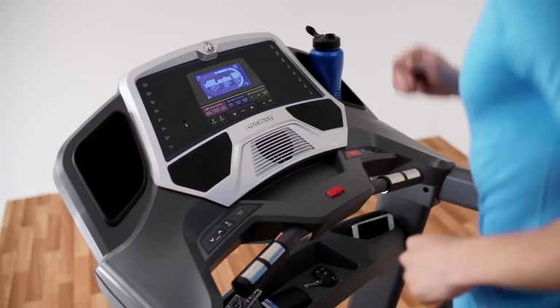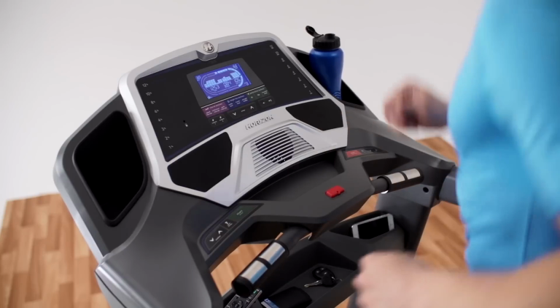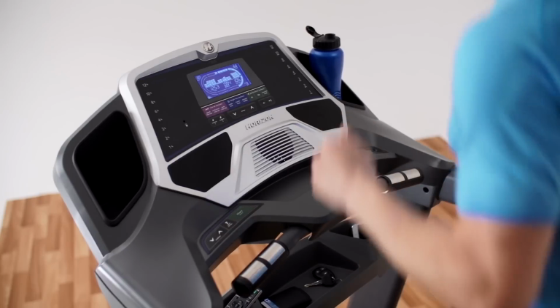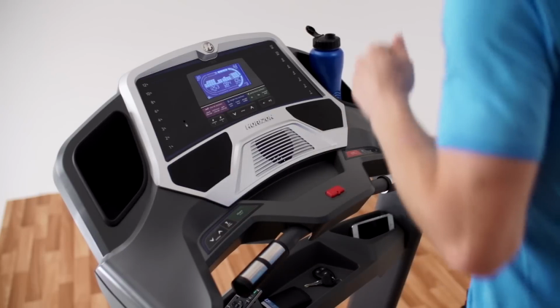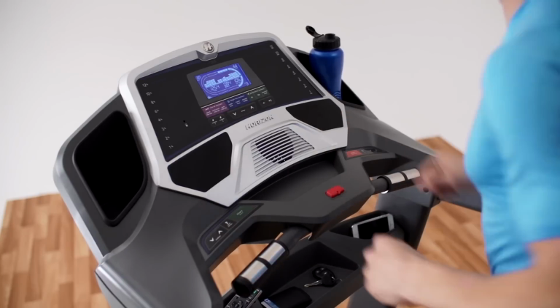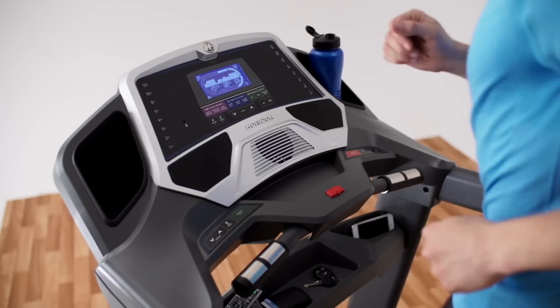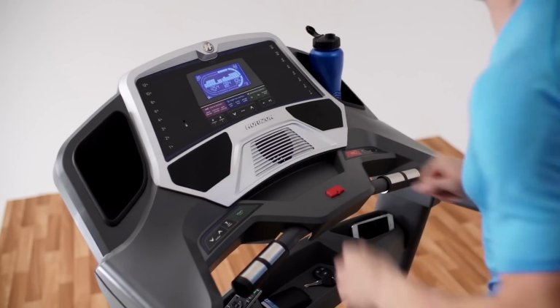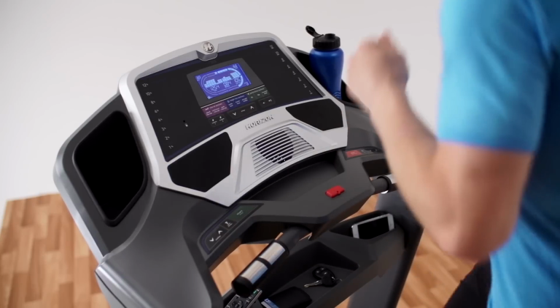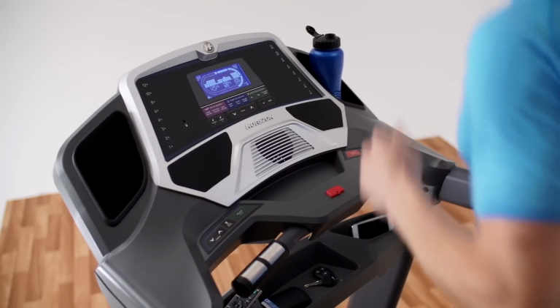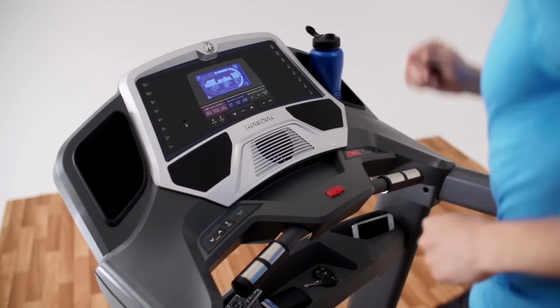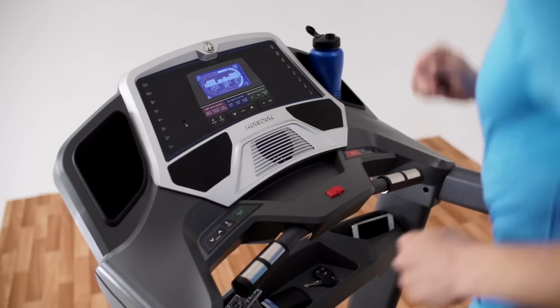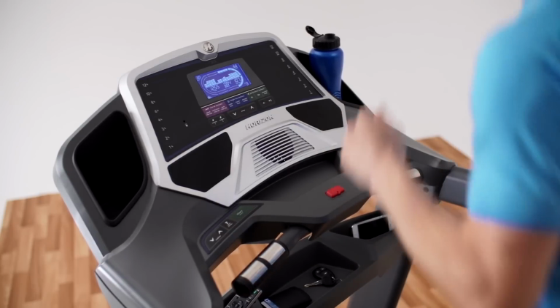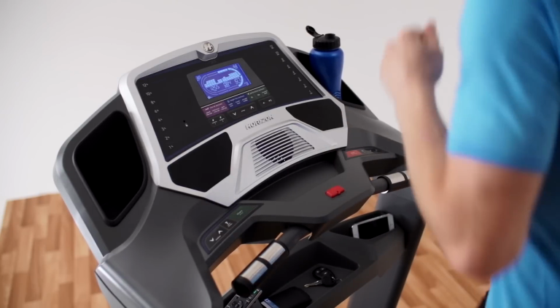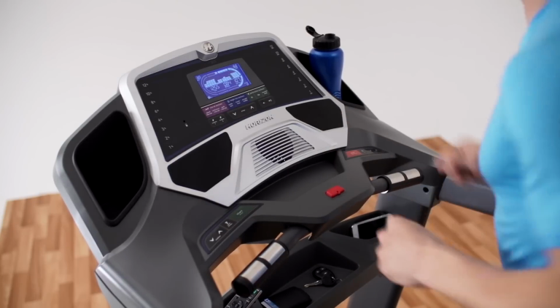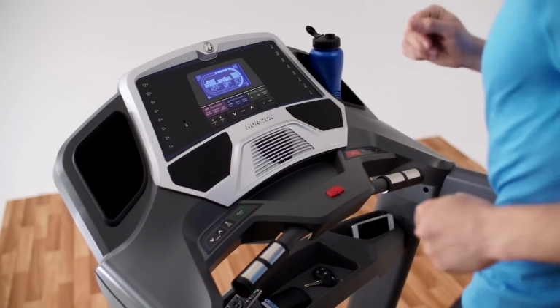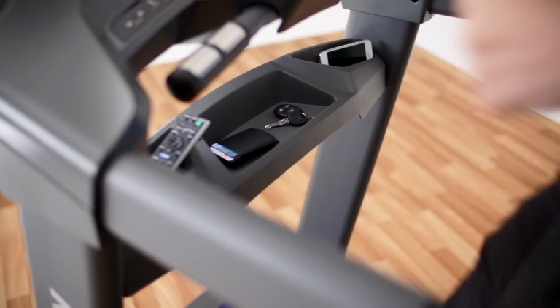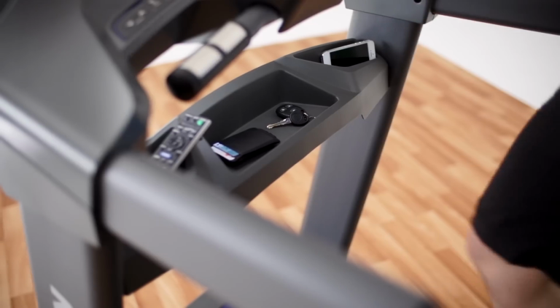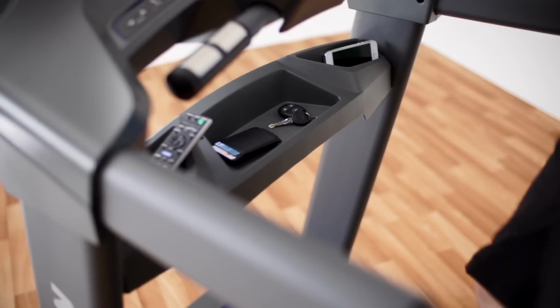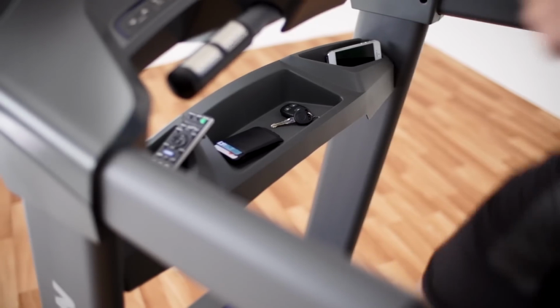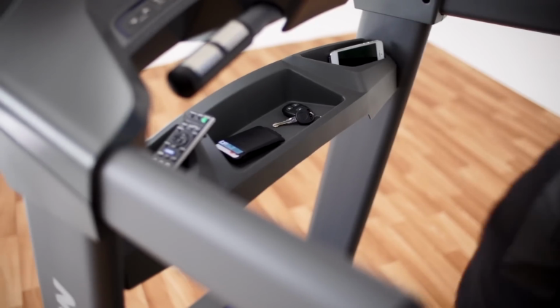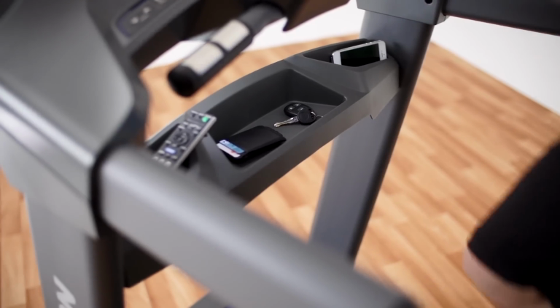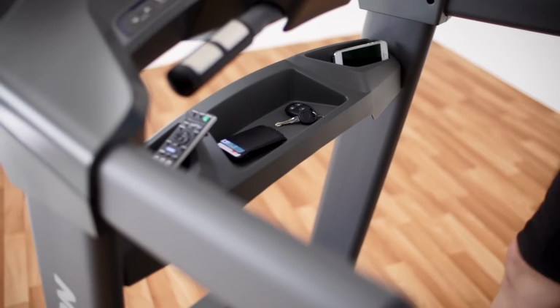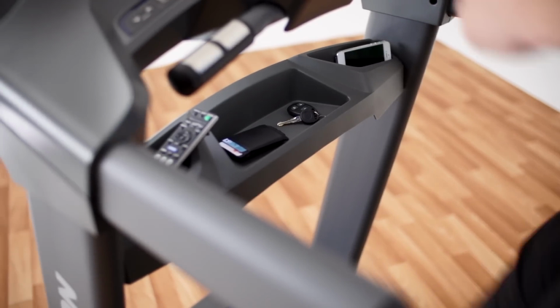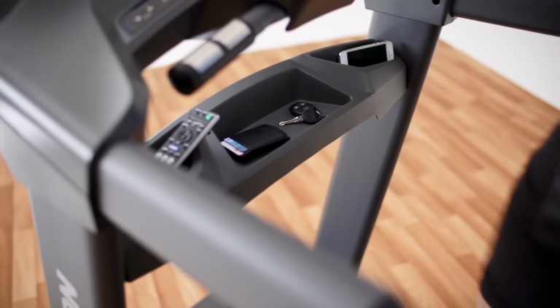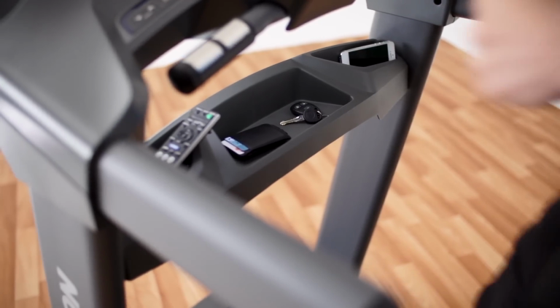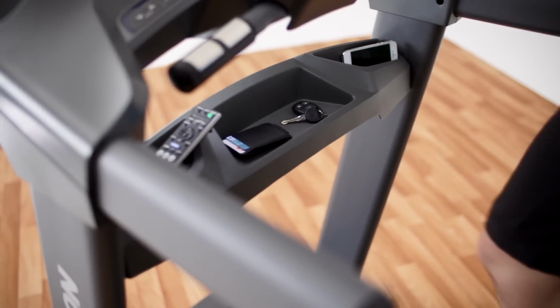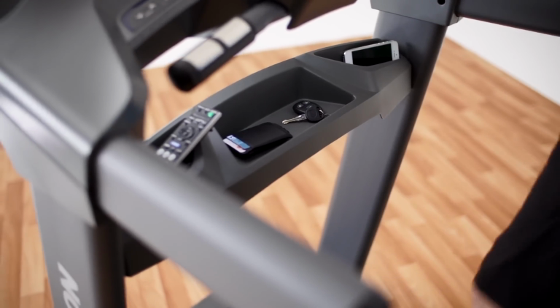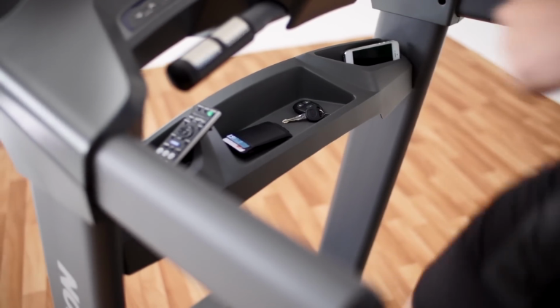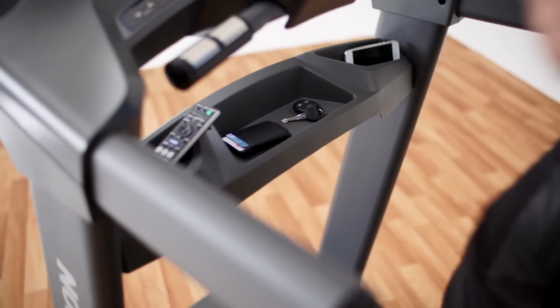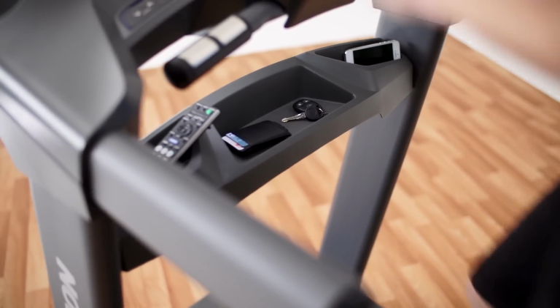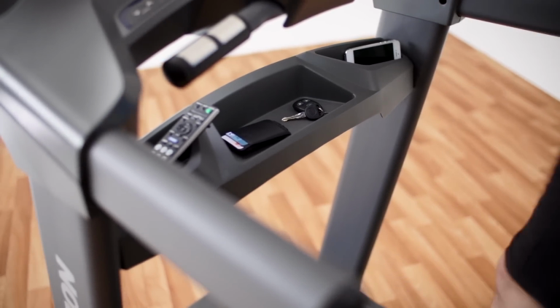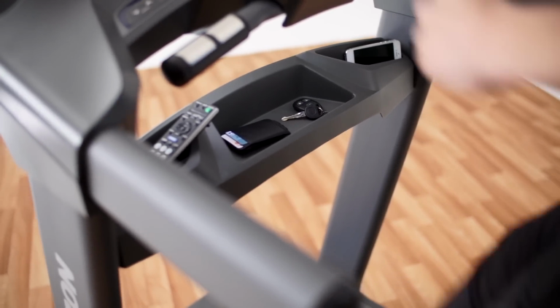Don't forget about storage. The CT 9.3 can hold your water bottle, phone, tablet — whatever you've got with you.